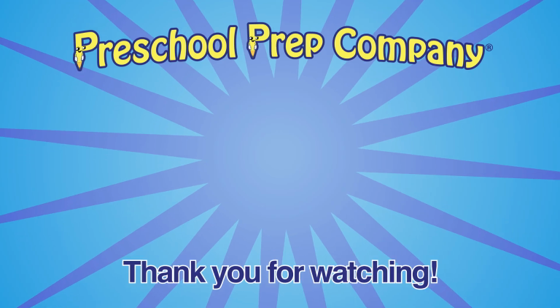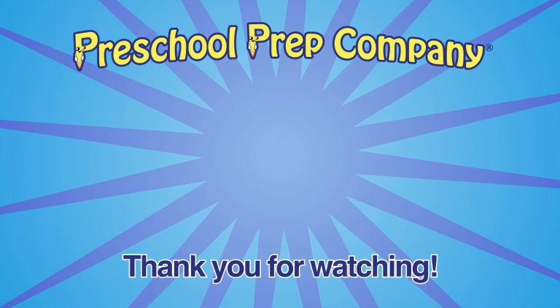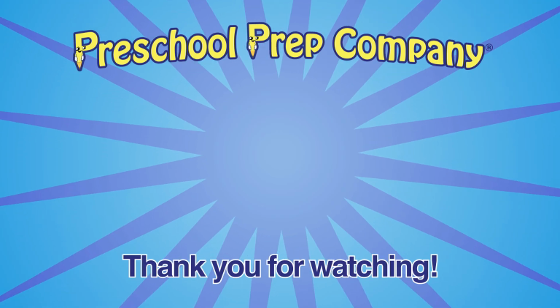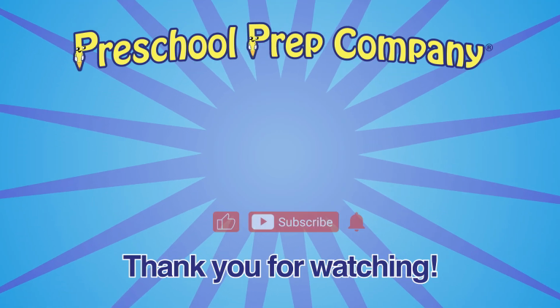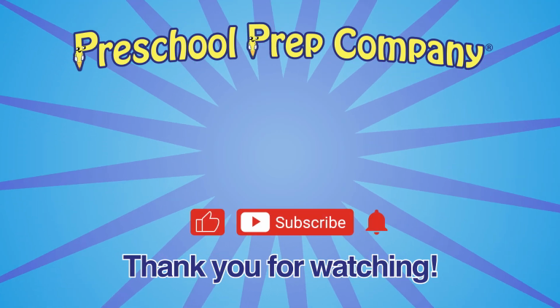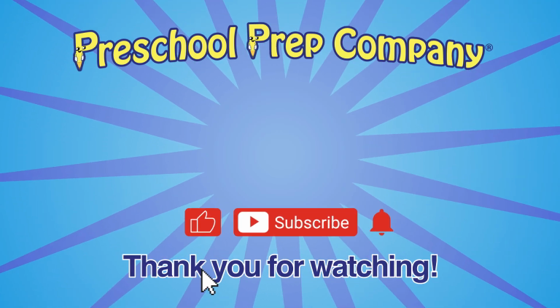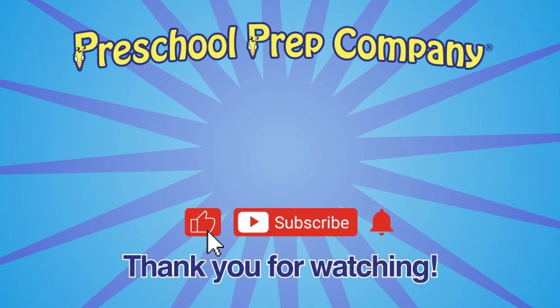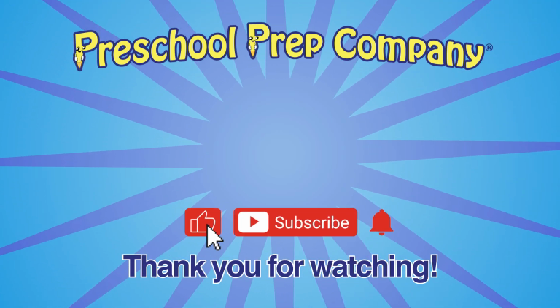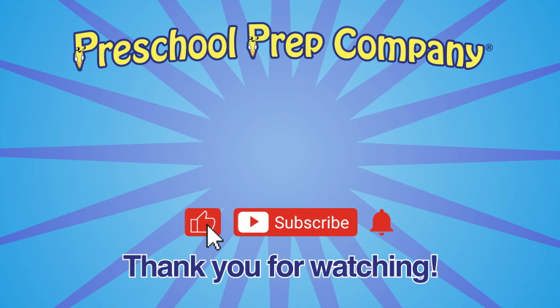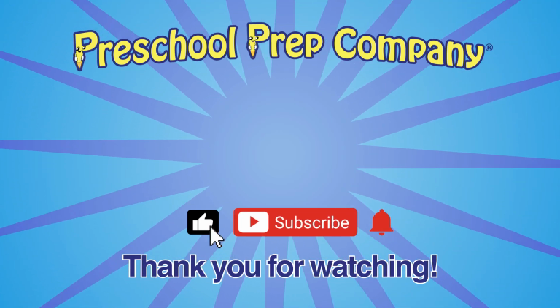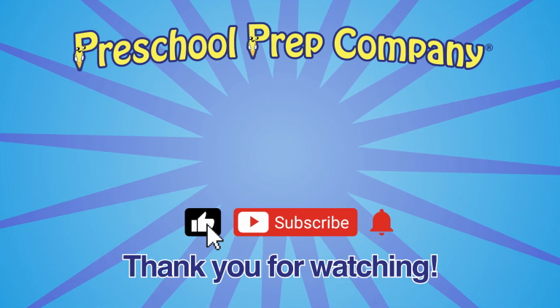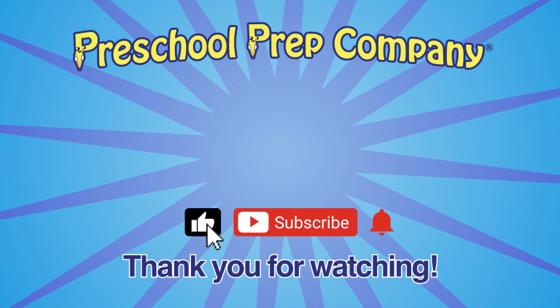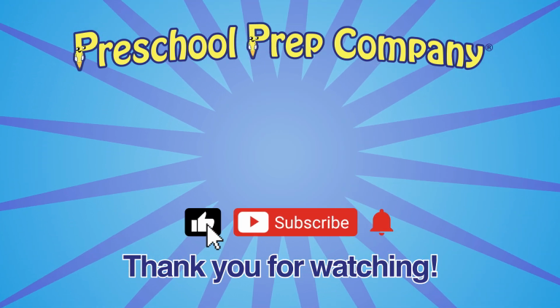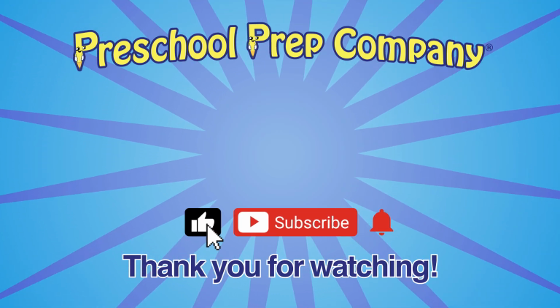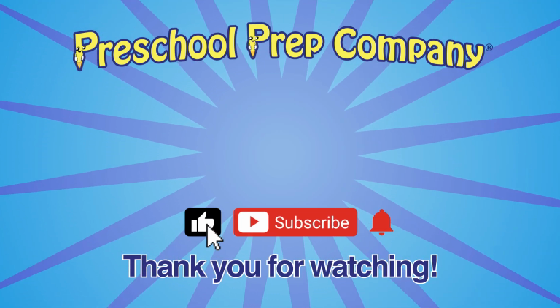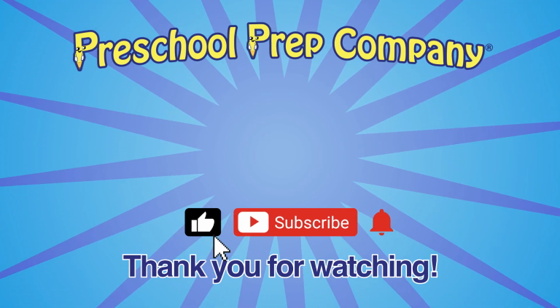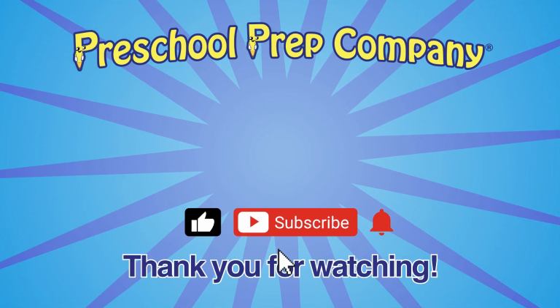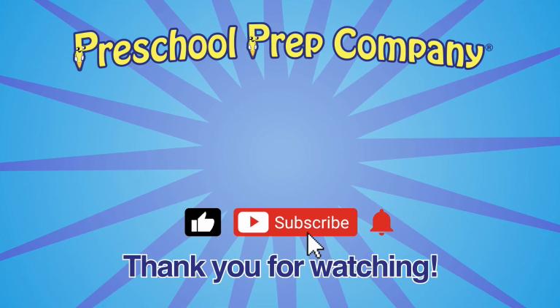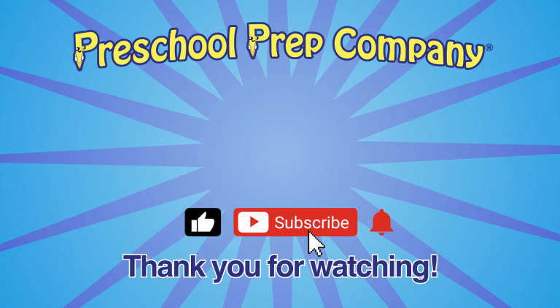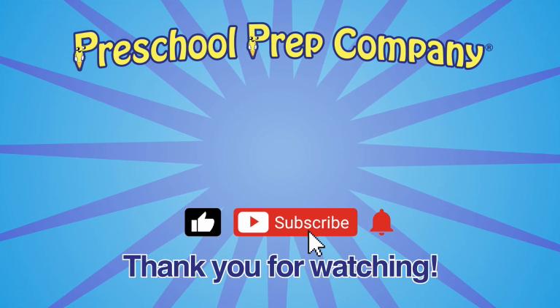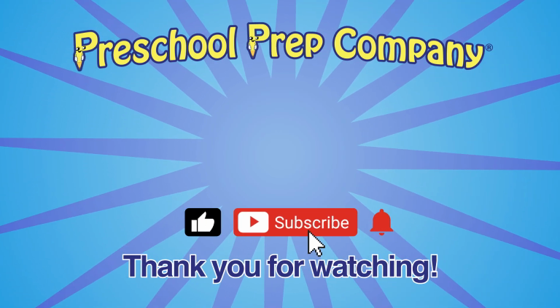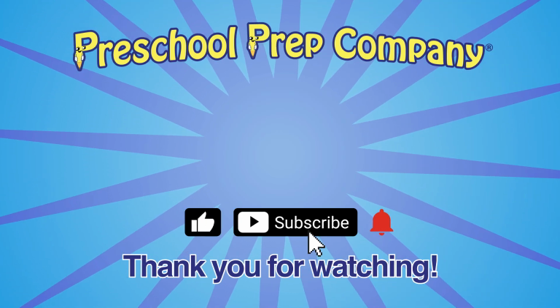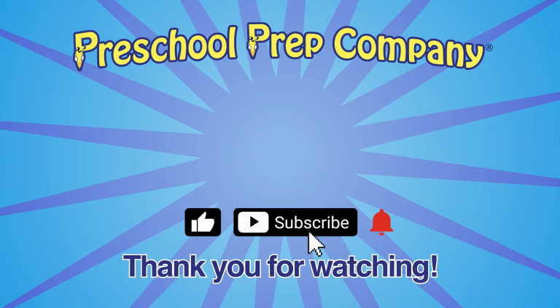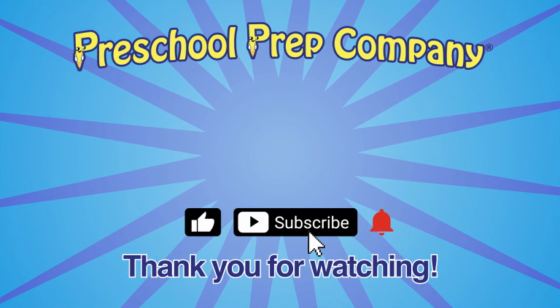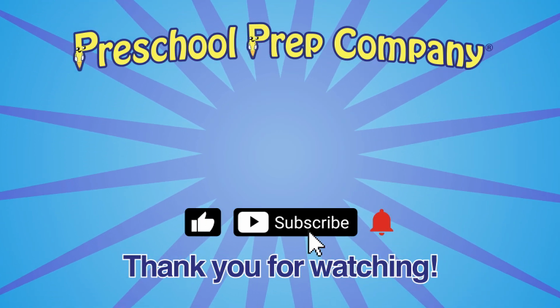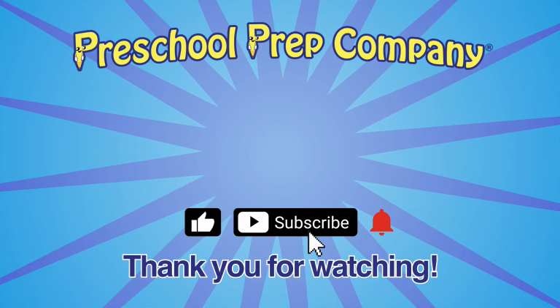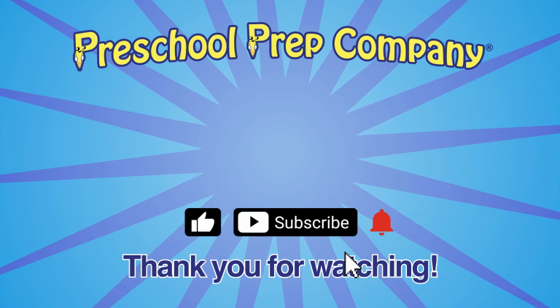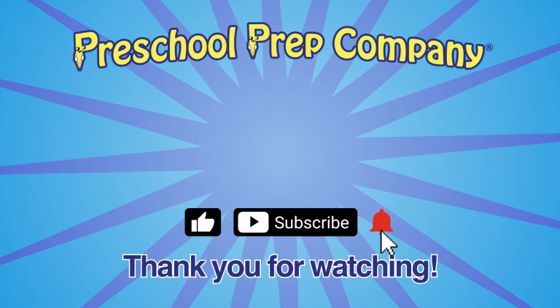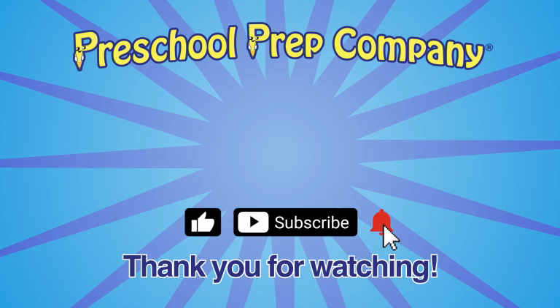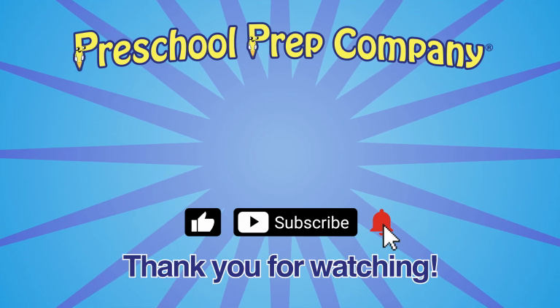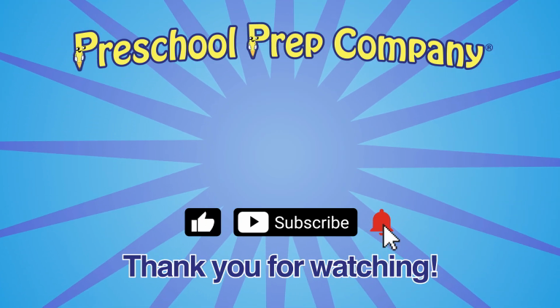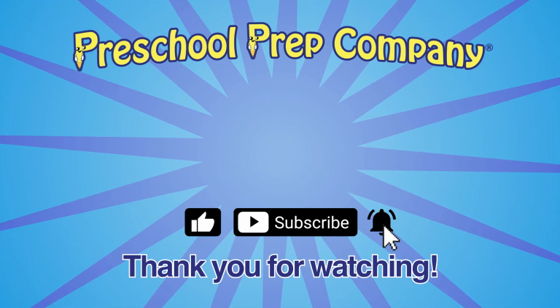For more fun videos, like, subscribe, and hit the bell notification.